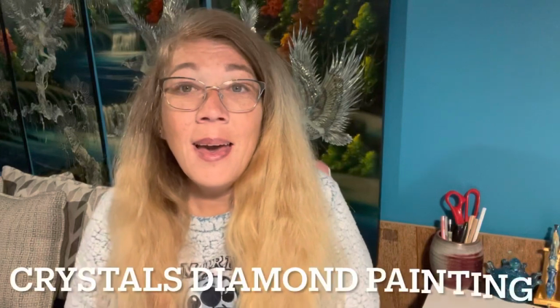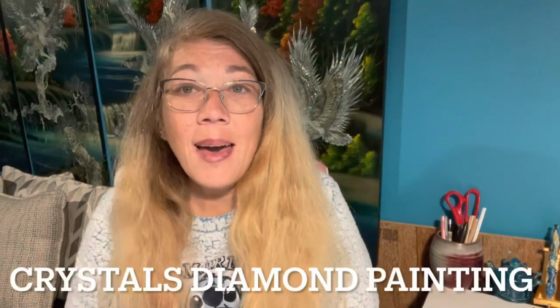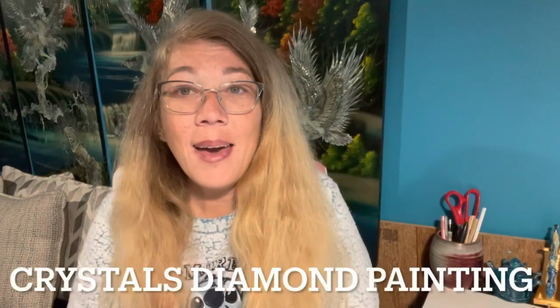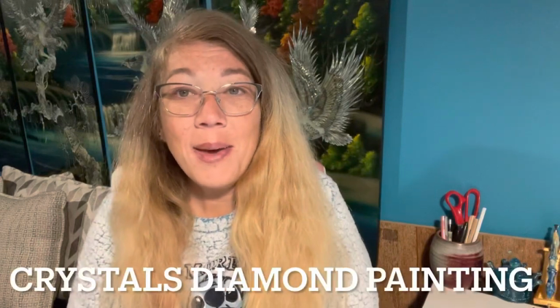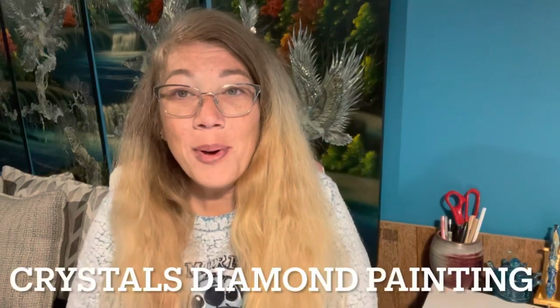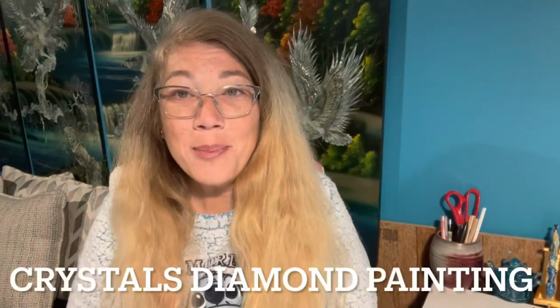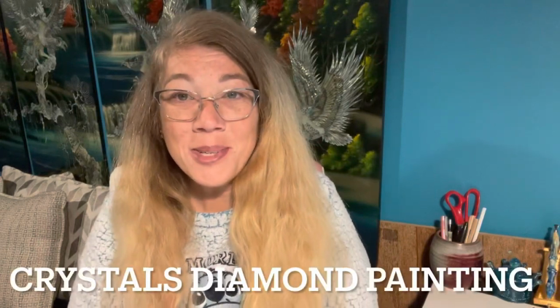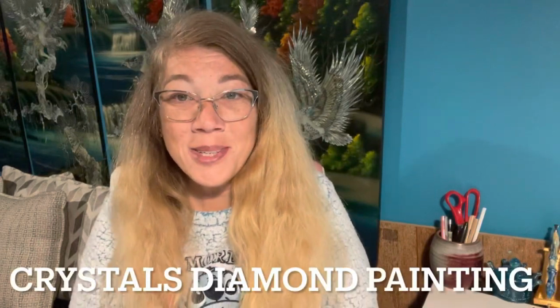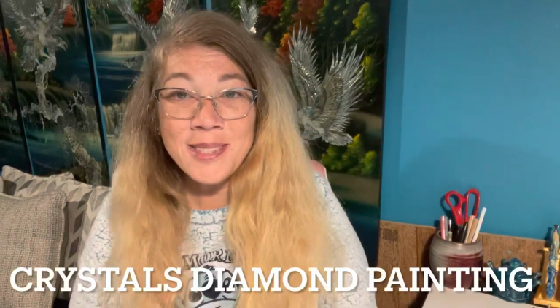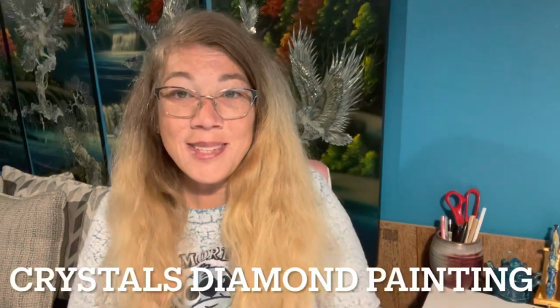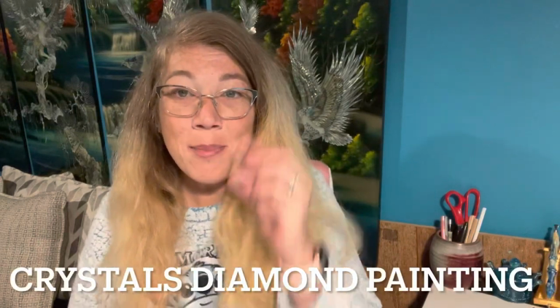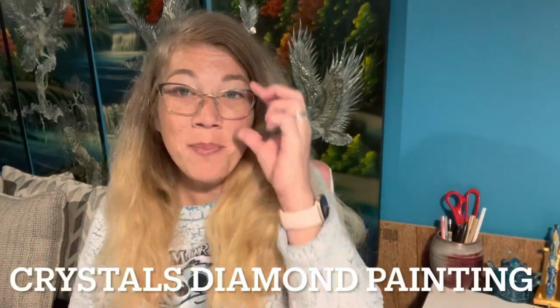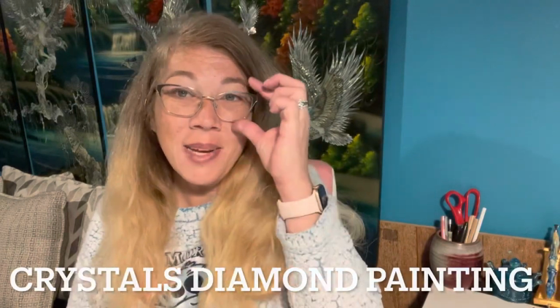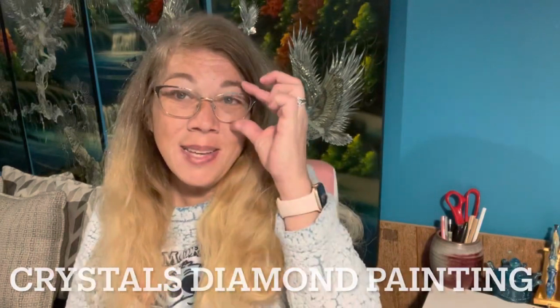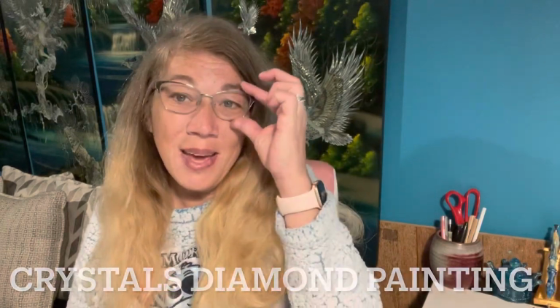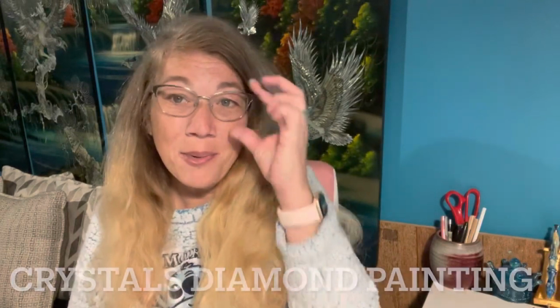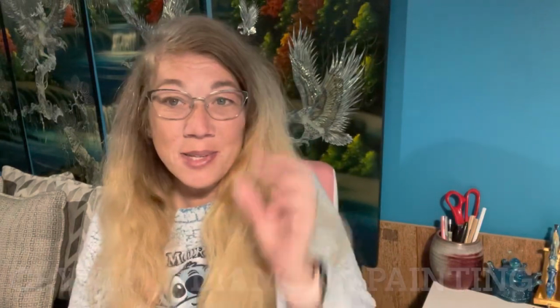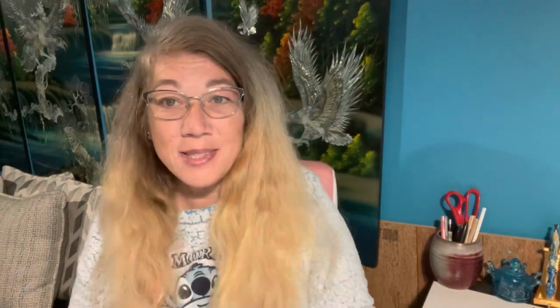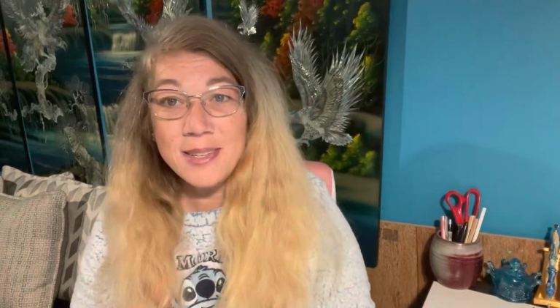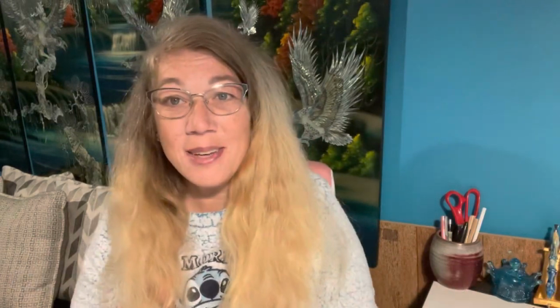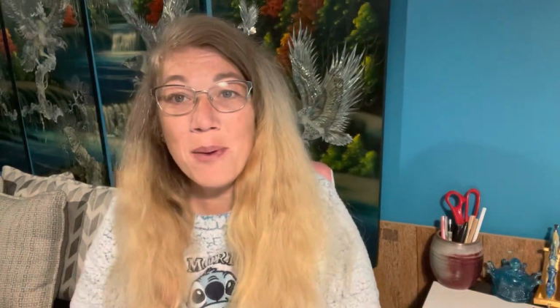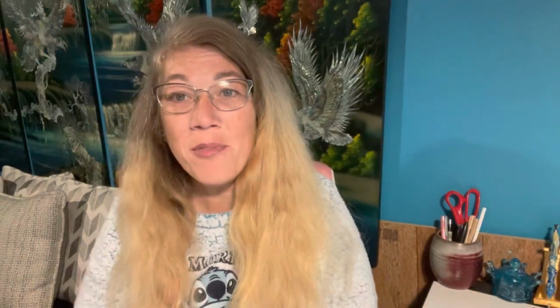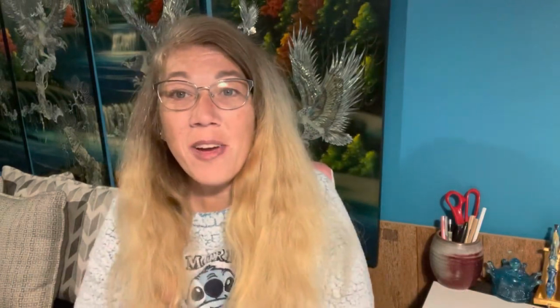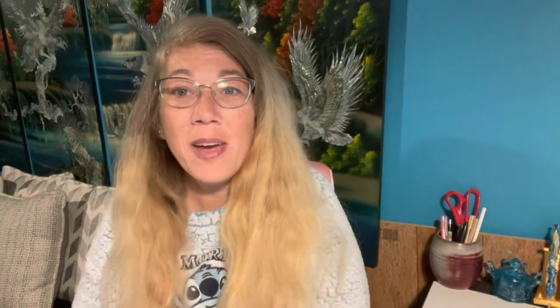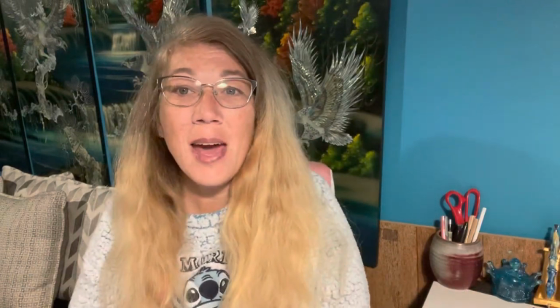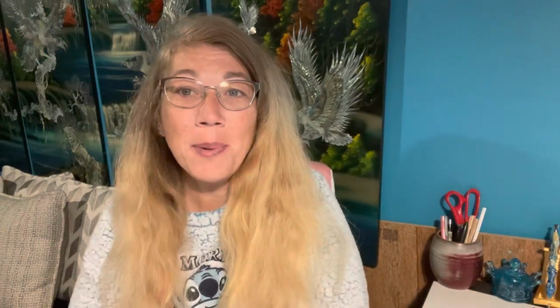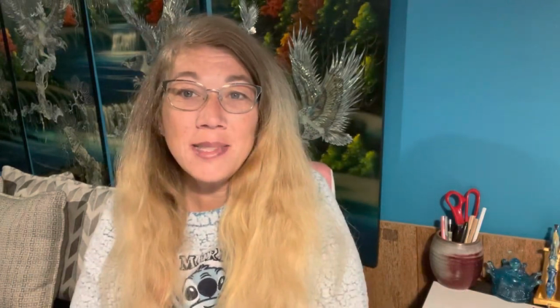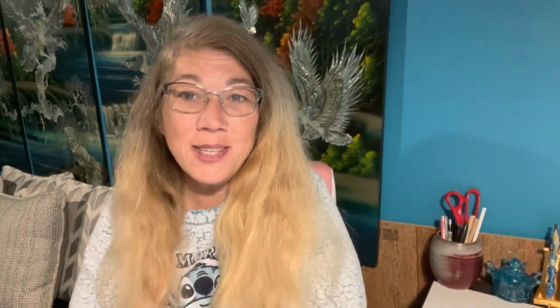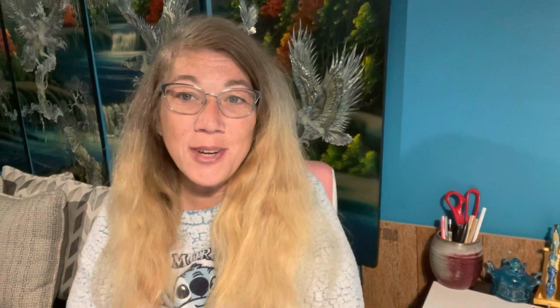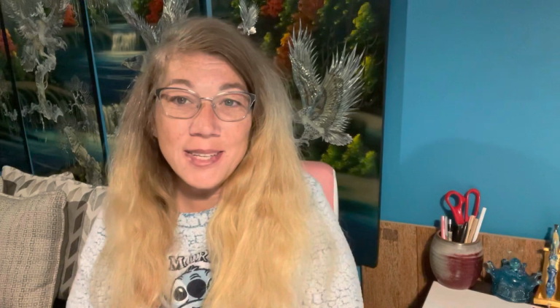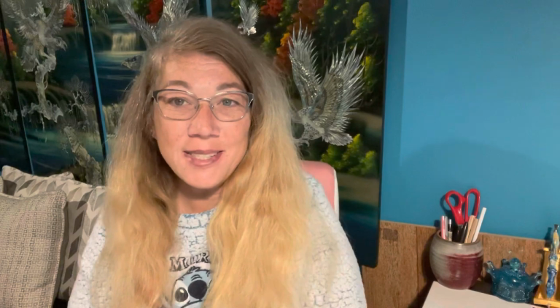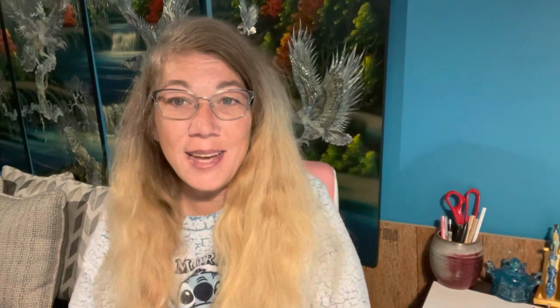Hi, welcome to Crystal's Diamond Painting. I'm Crystal. I'm very happy to see you guys today.